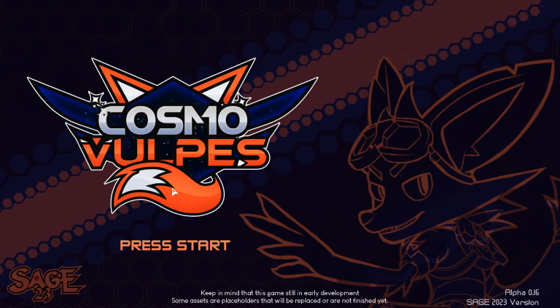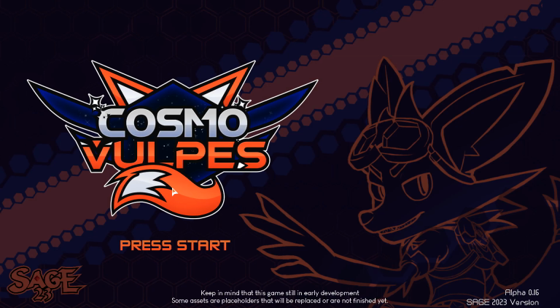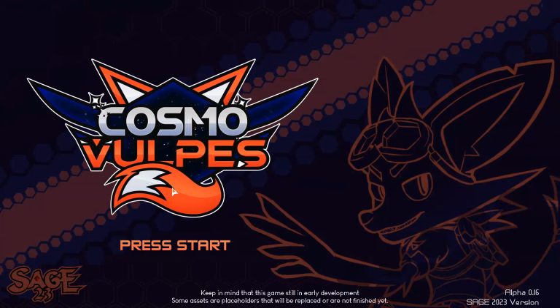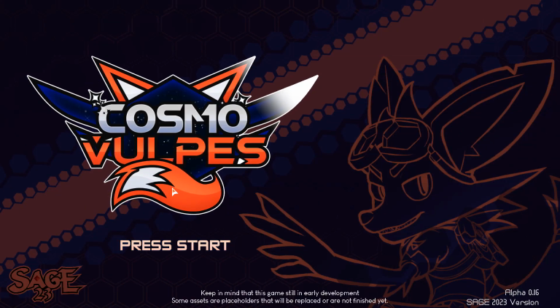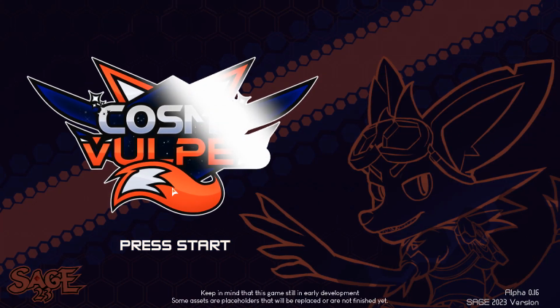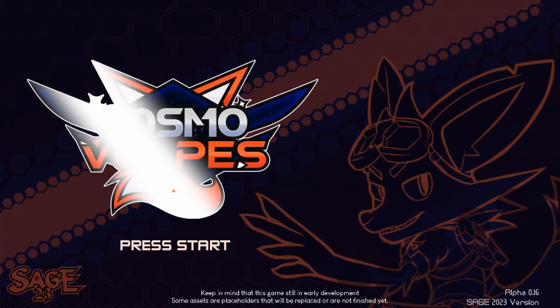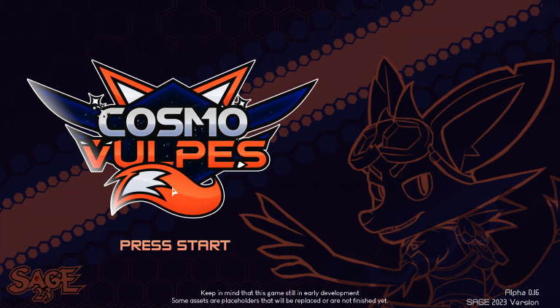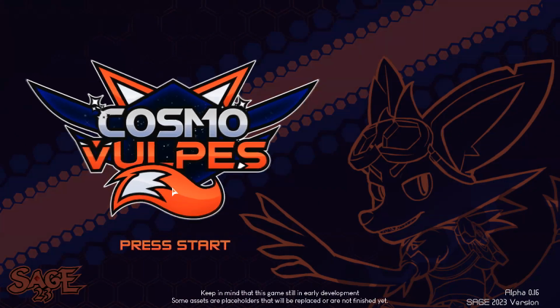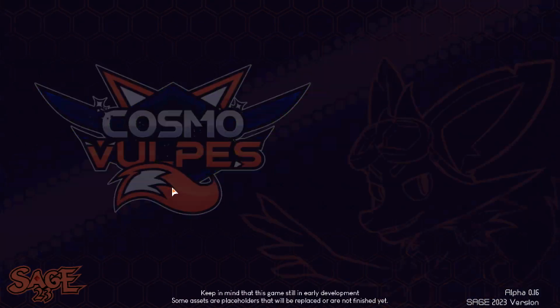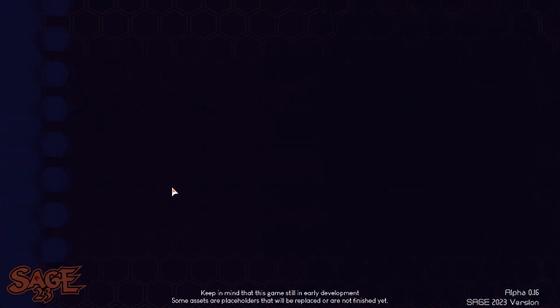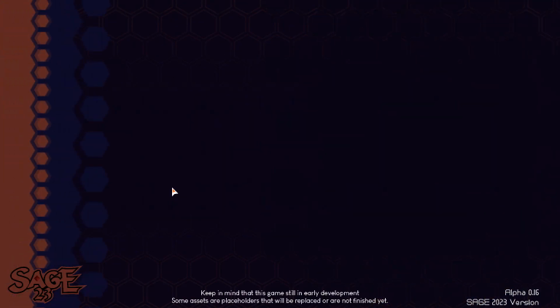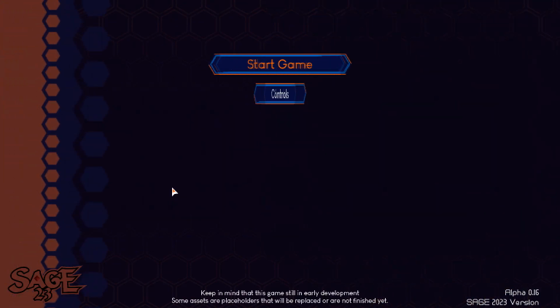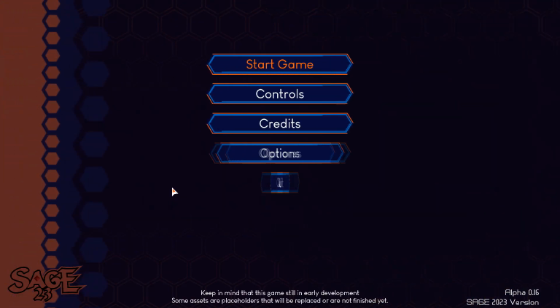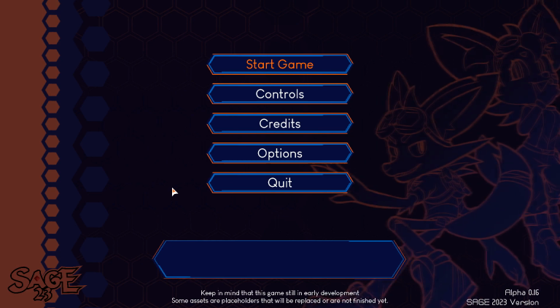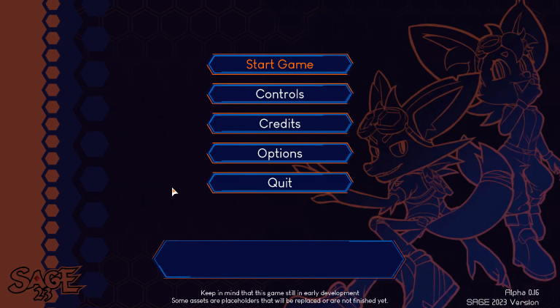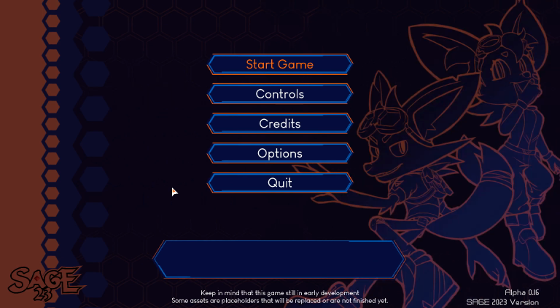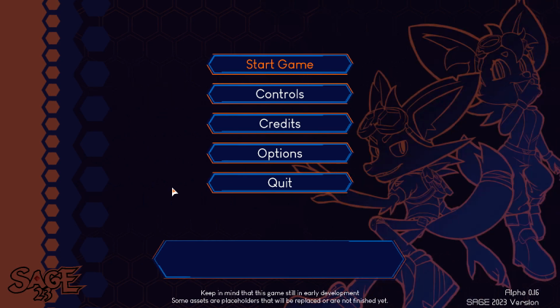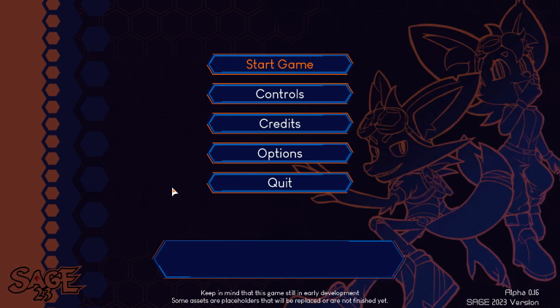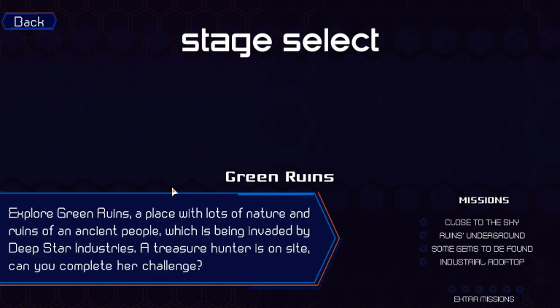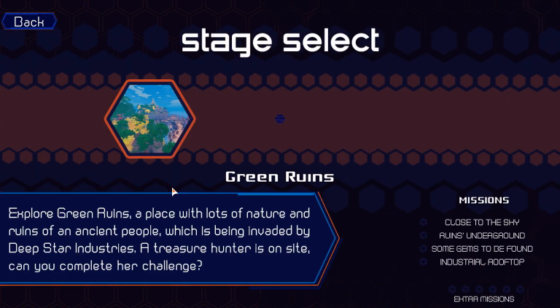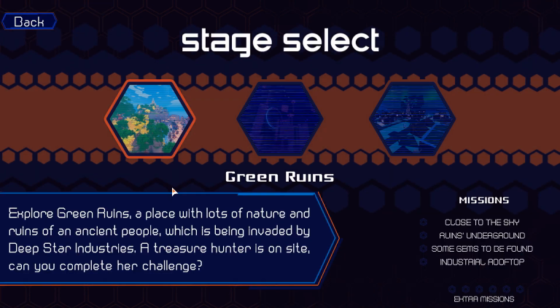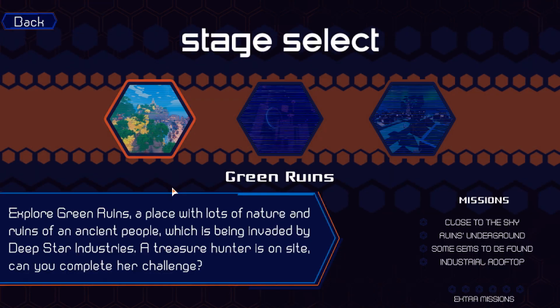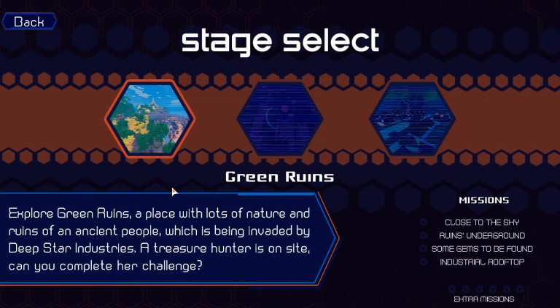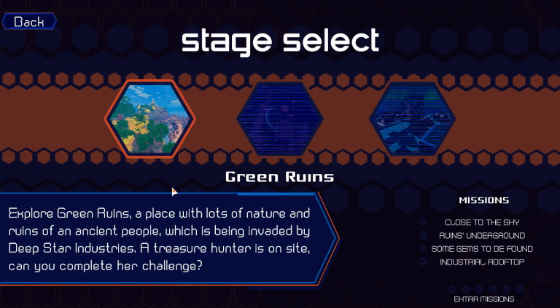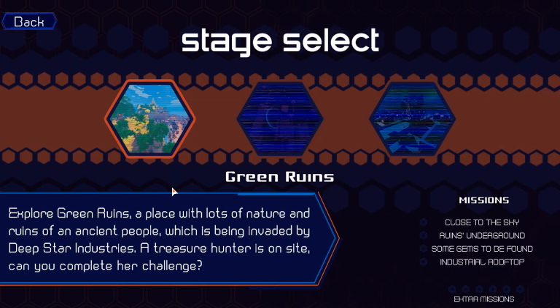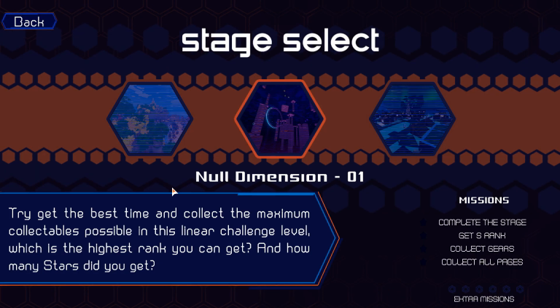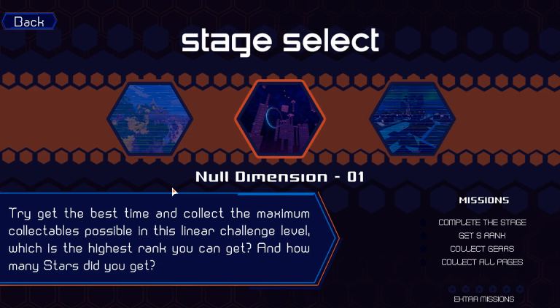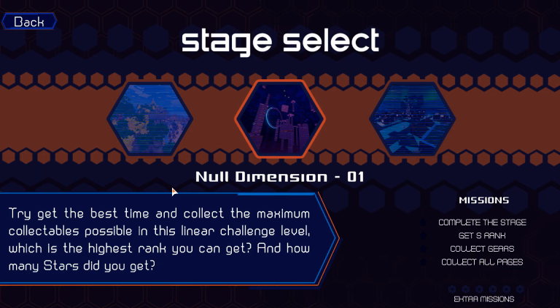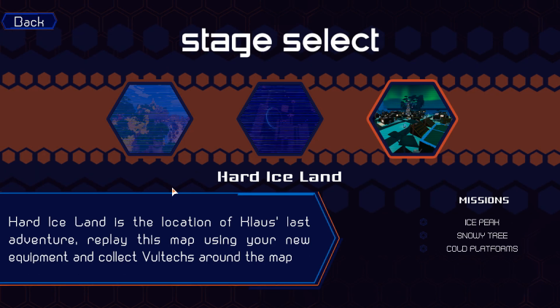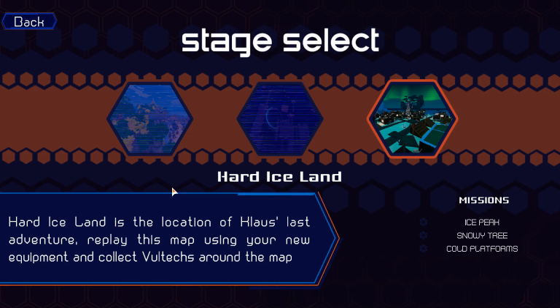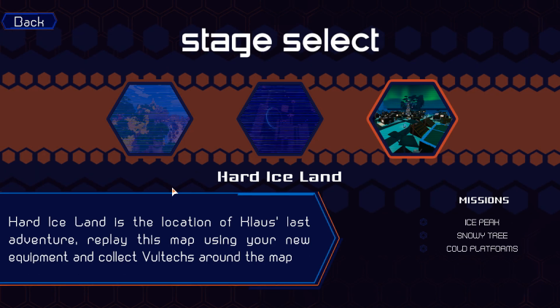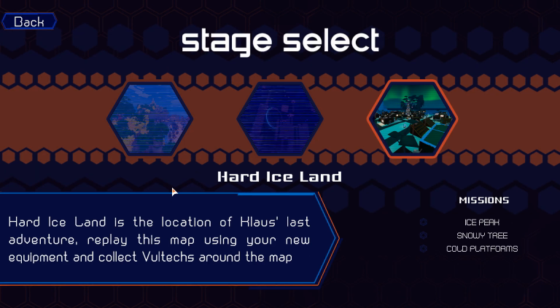Hello everyone, welcome back to Sage 23. We are here with session 4, and we are going to kick this off with Cosmo Vulpes.